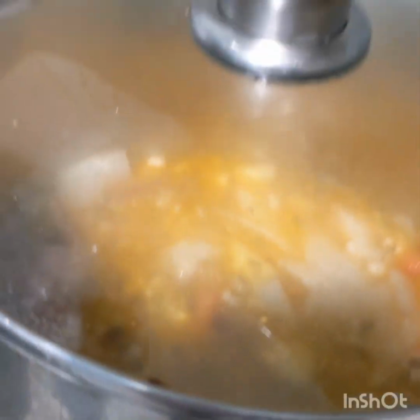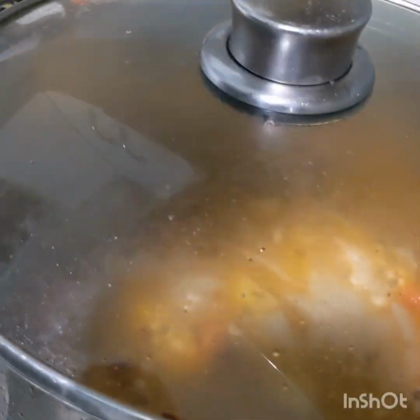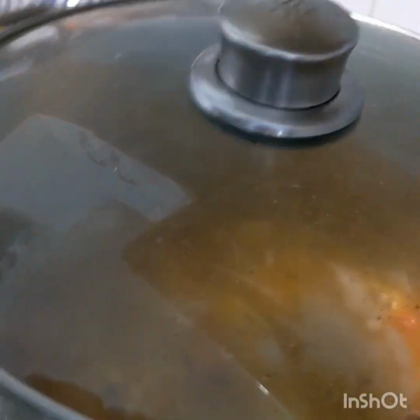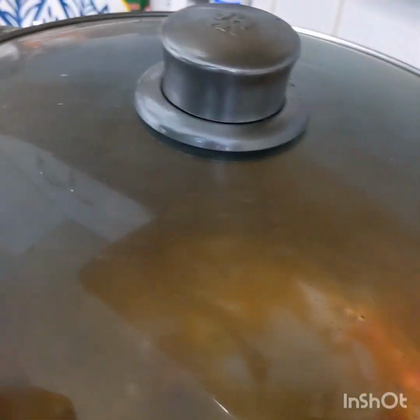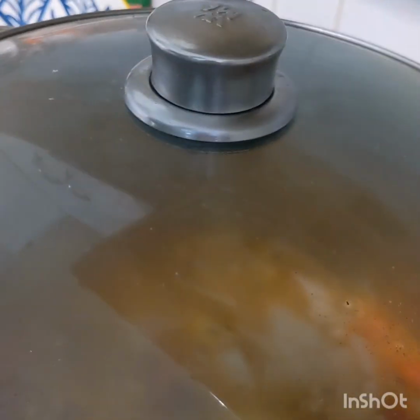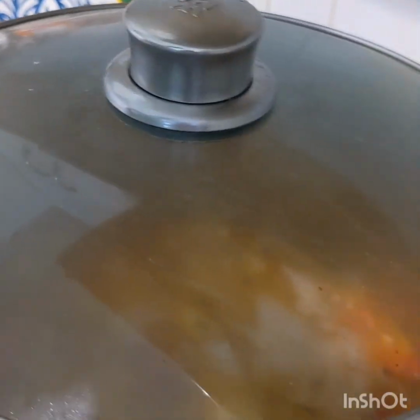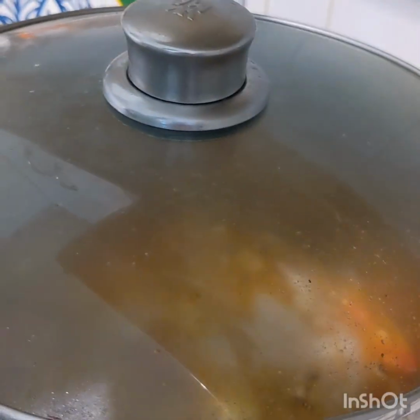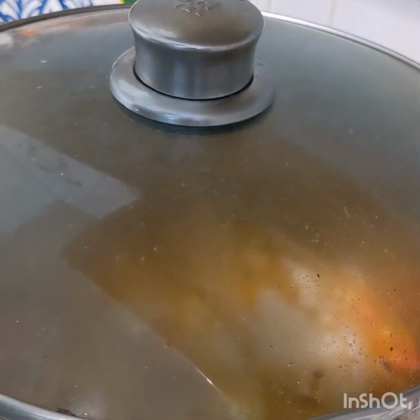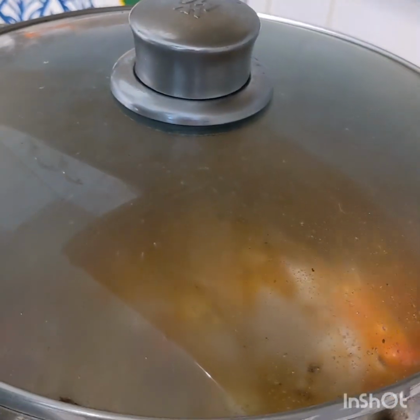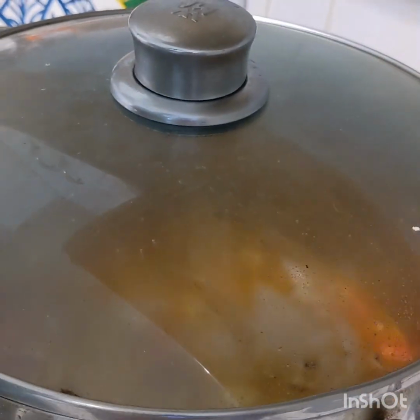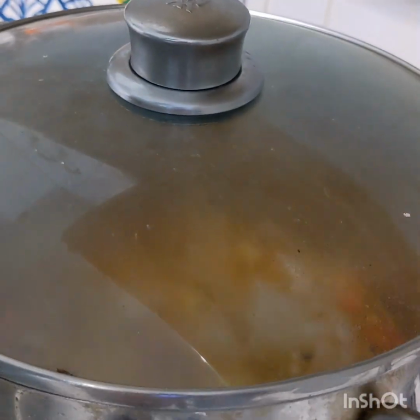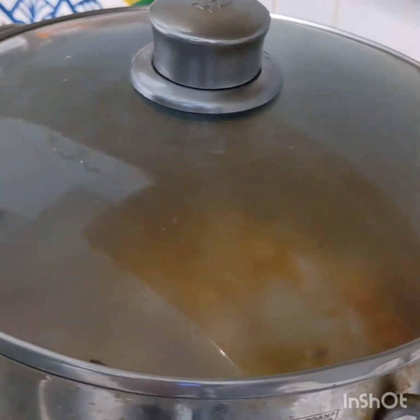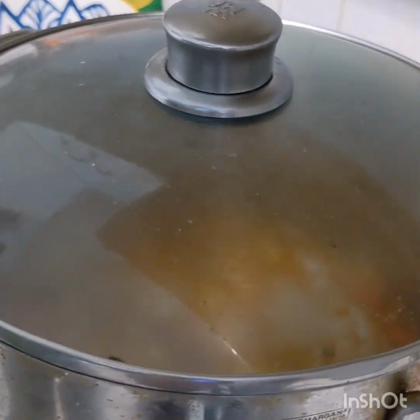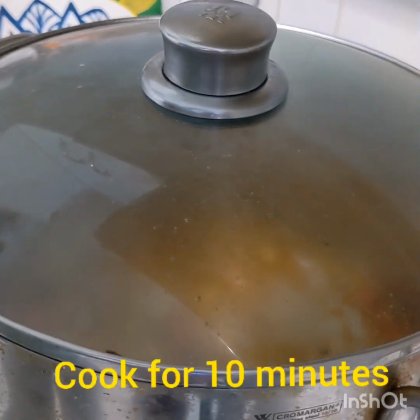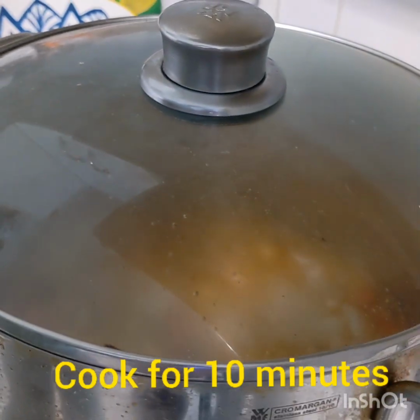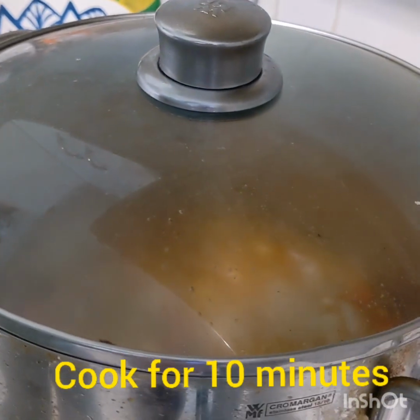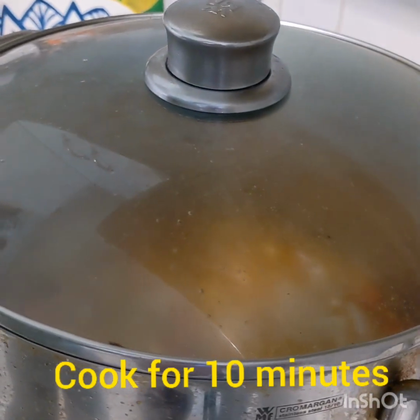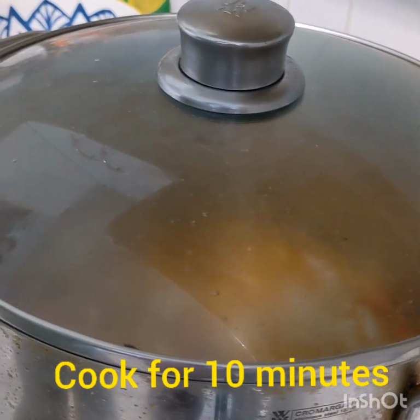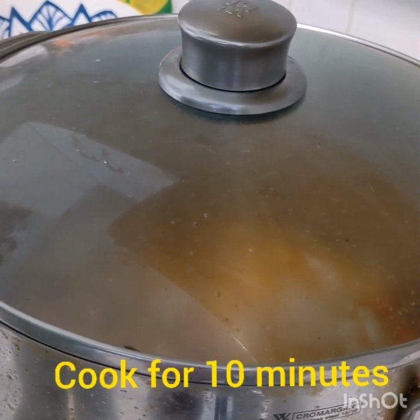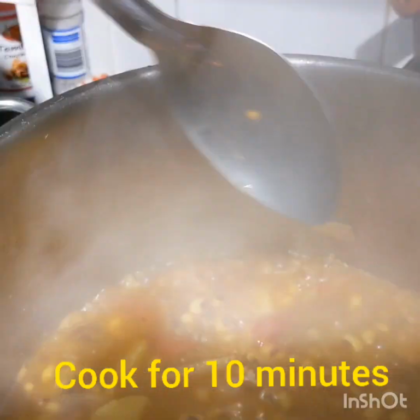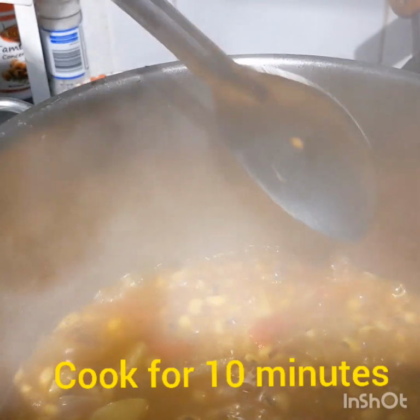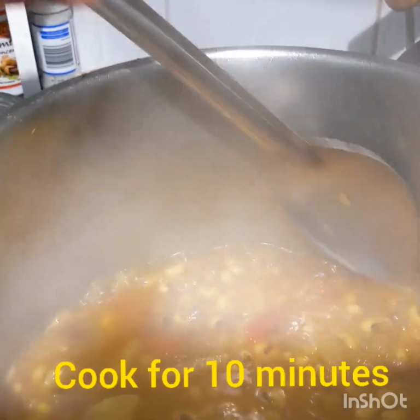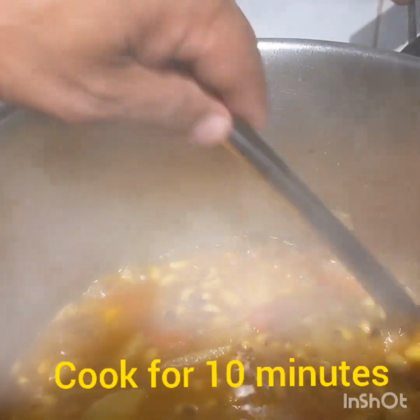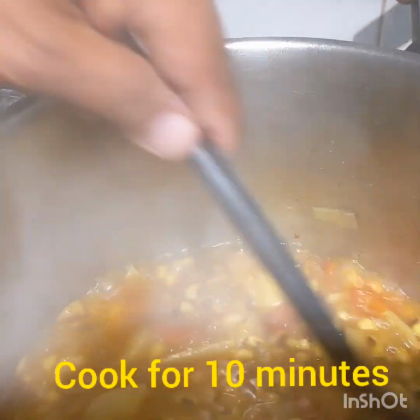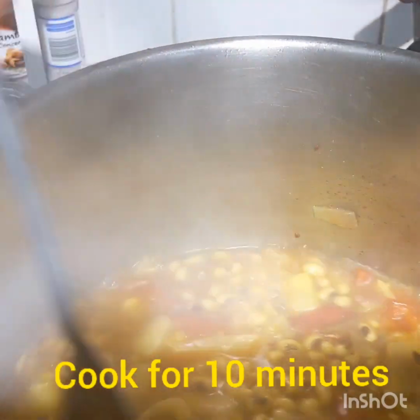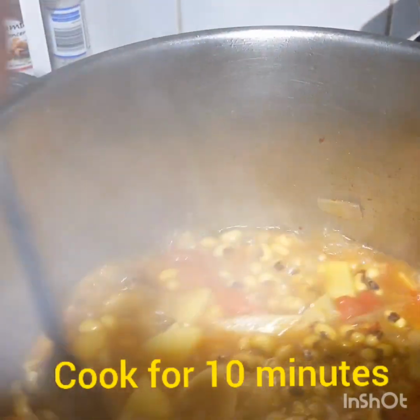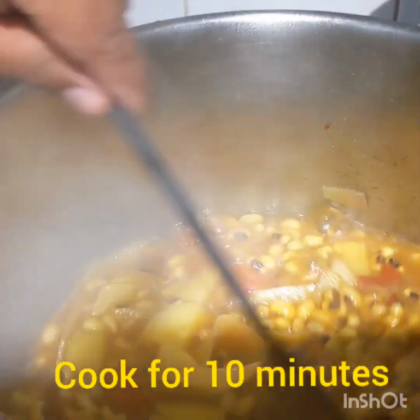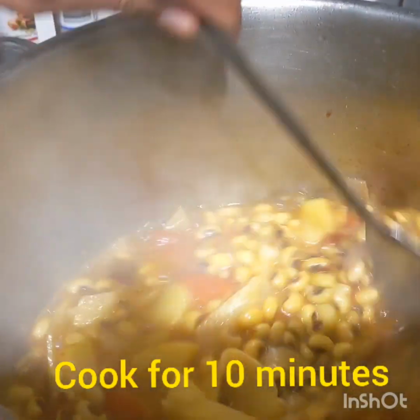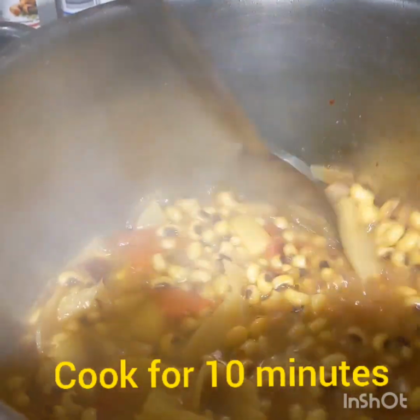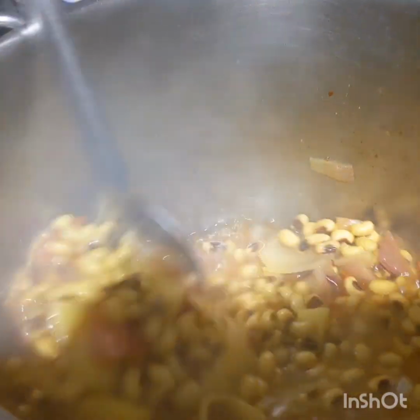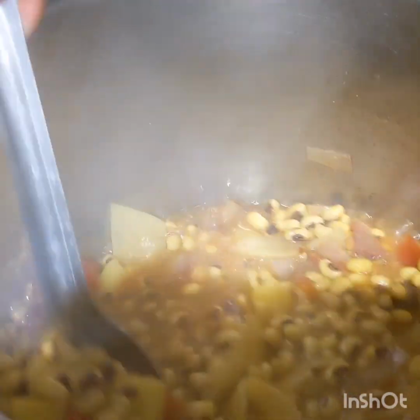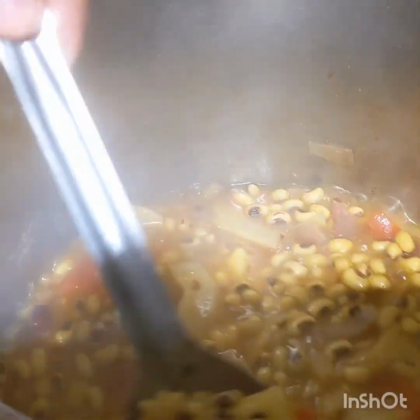Let's wait for another 10 or 15 minutes. Yeah guys, just after 10 minutes...